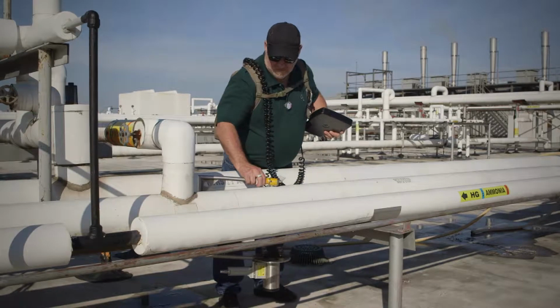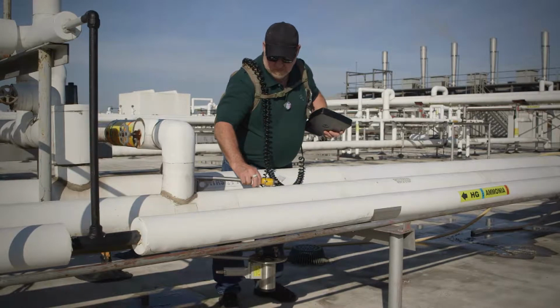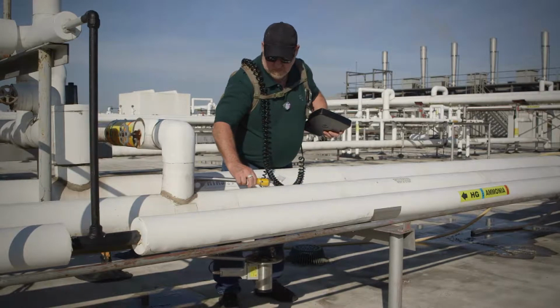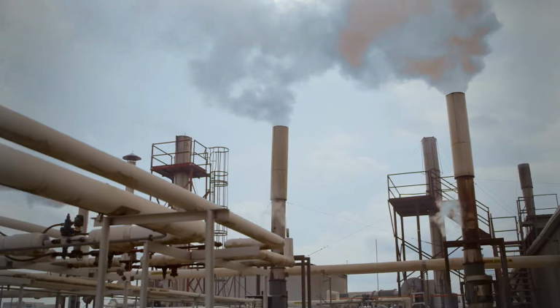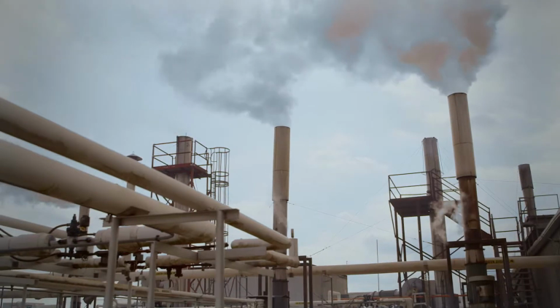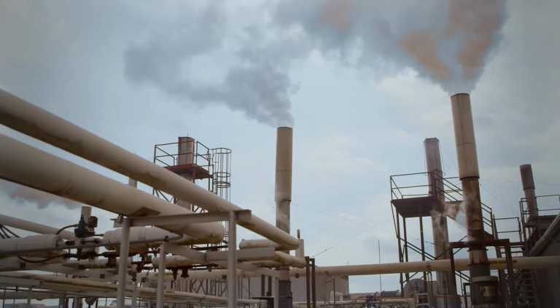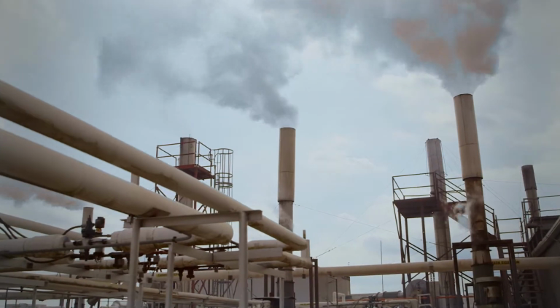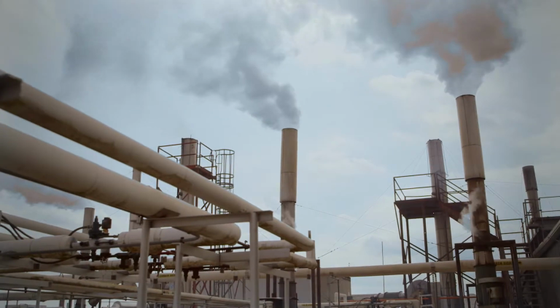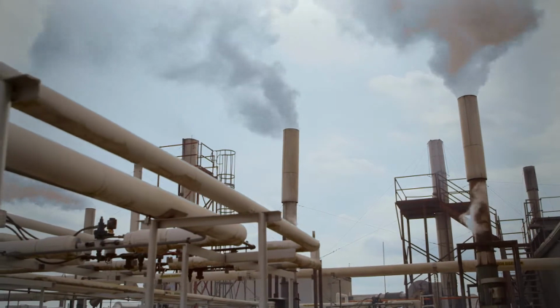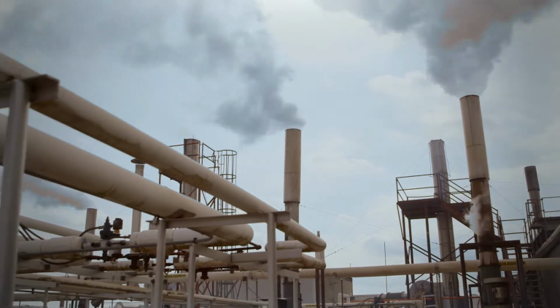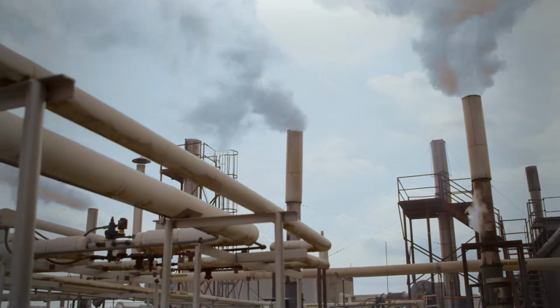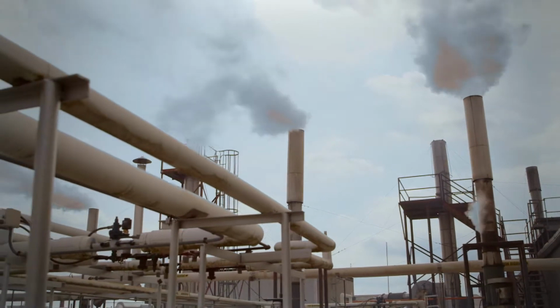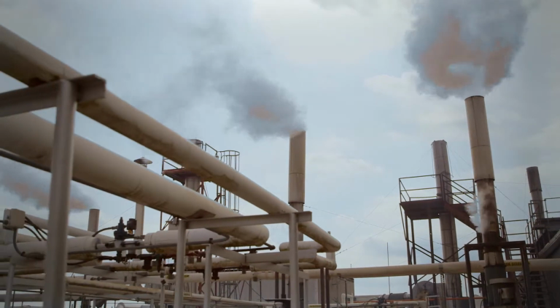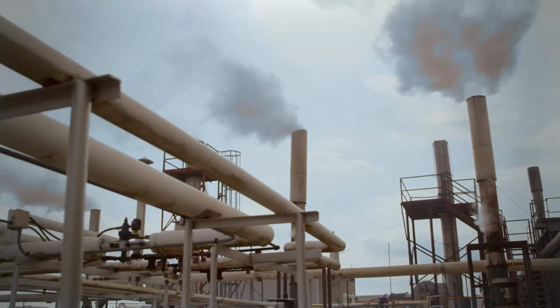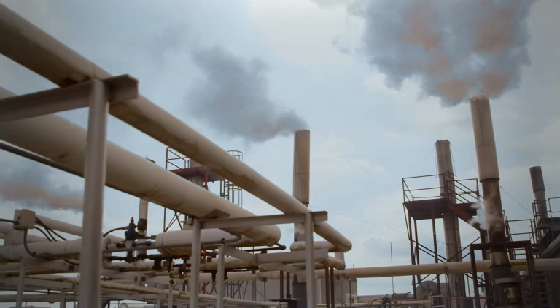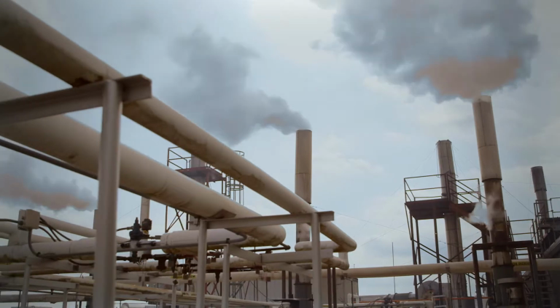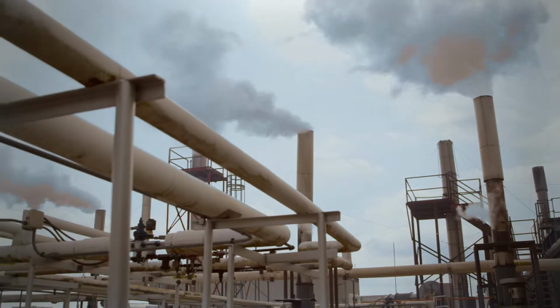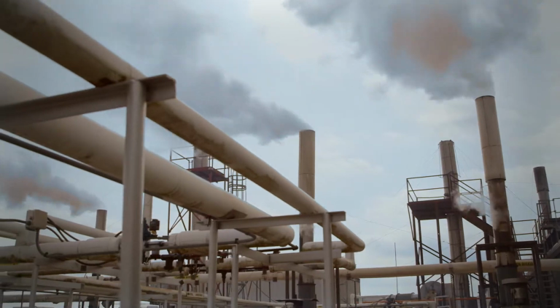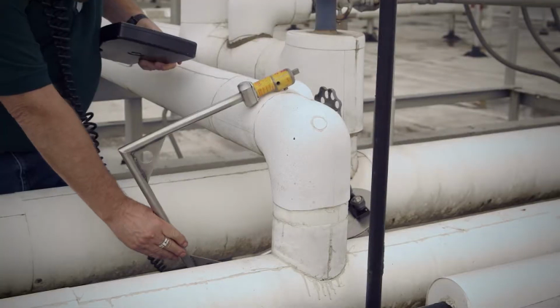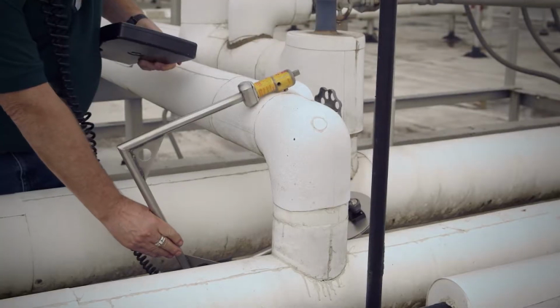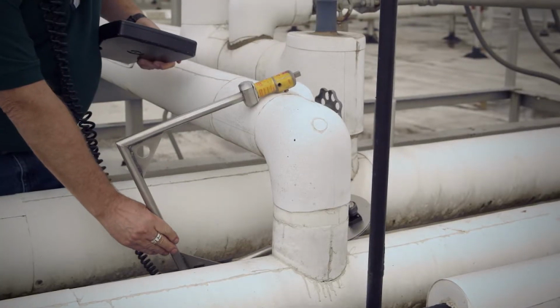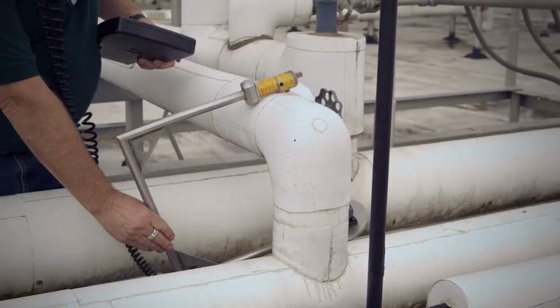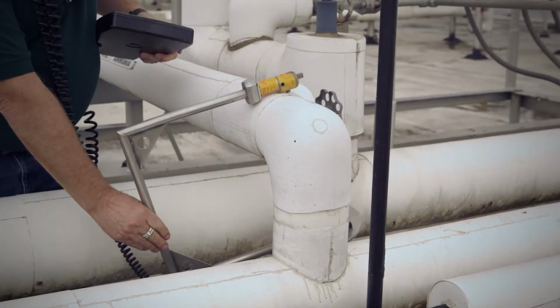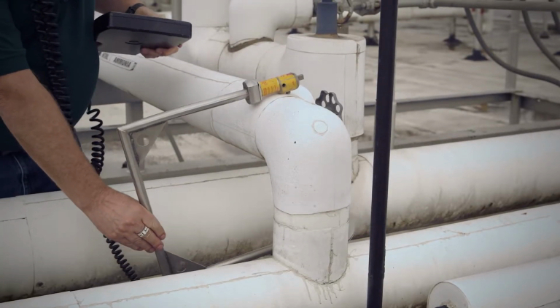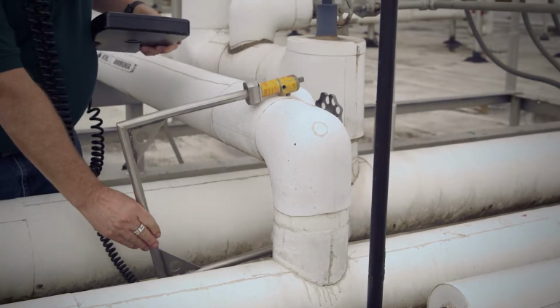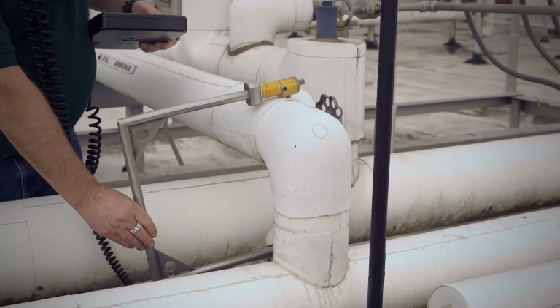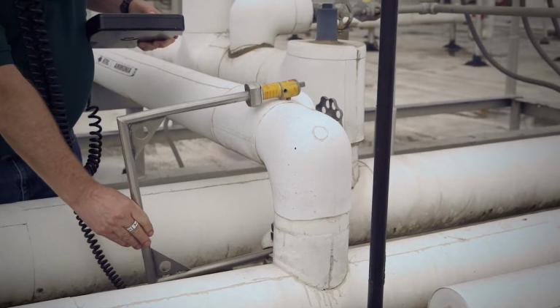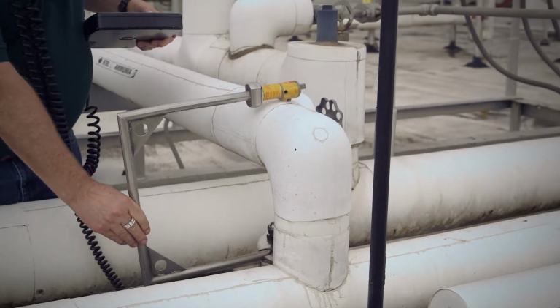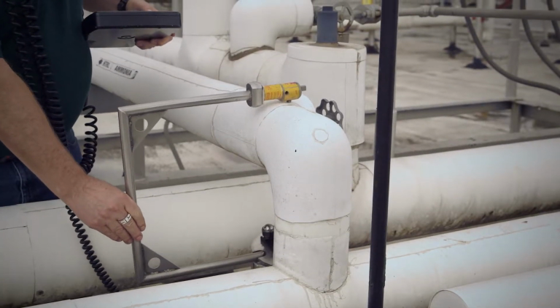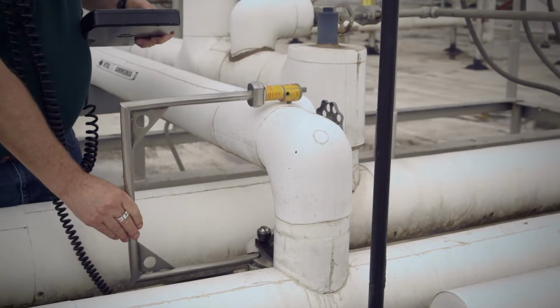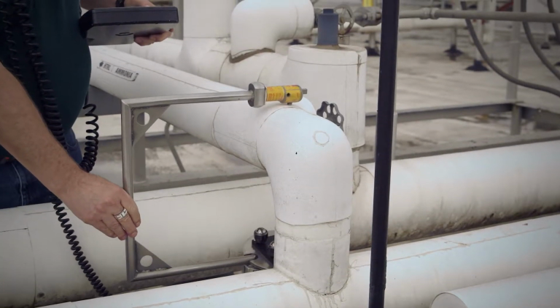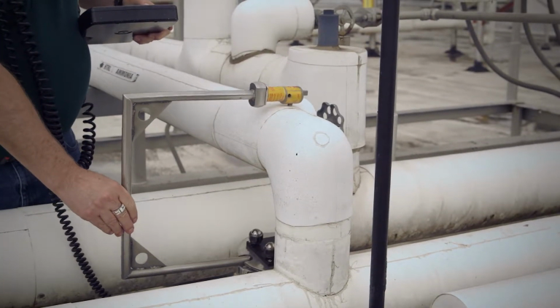There's no need to remove, clean, or prepare any part of your system. We are able to obtain measurements on piping in its current state.